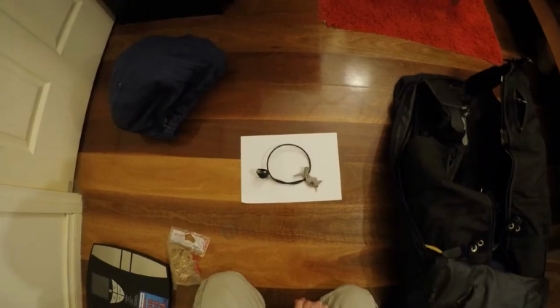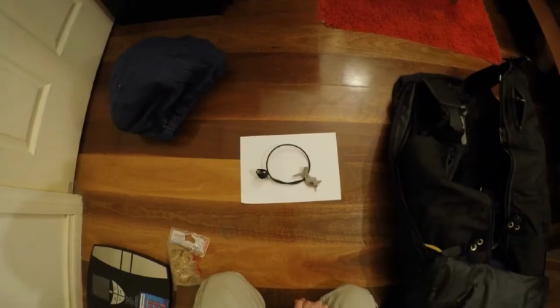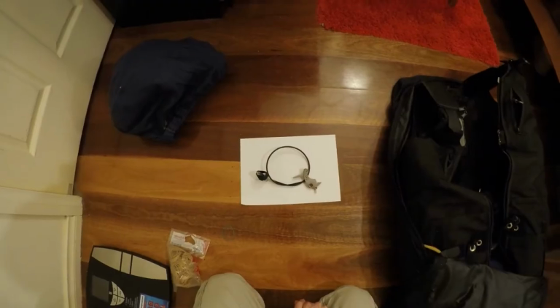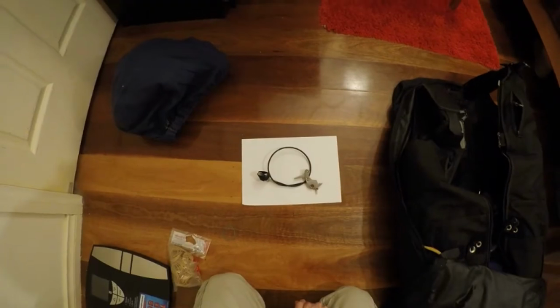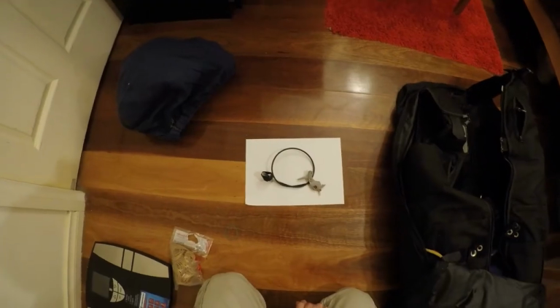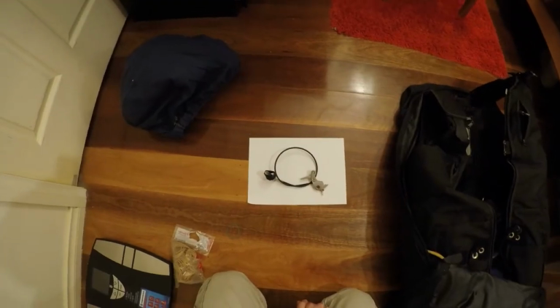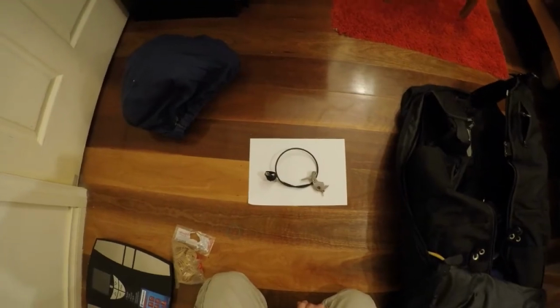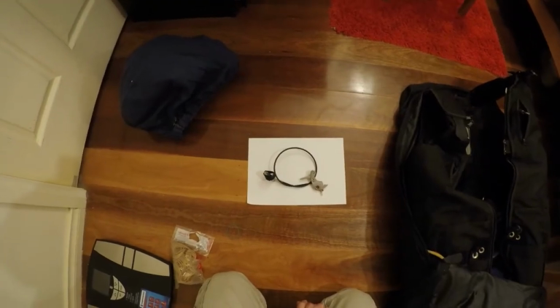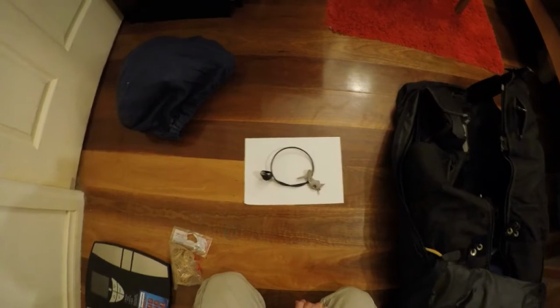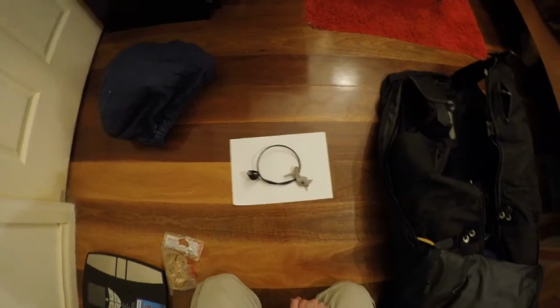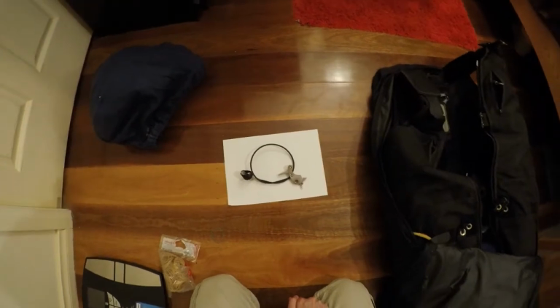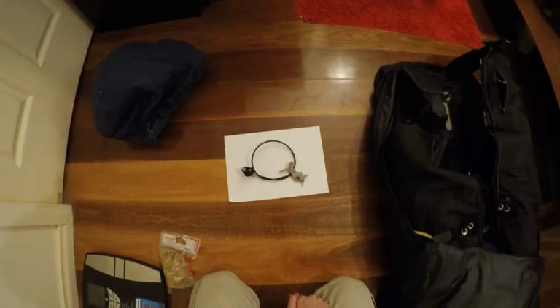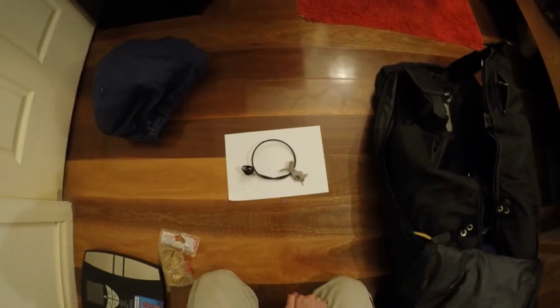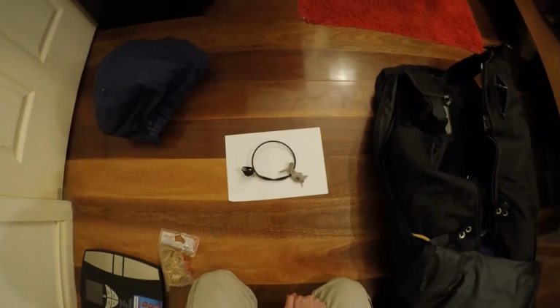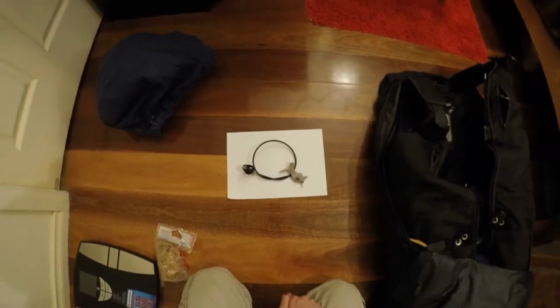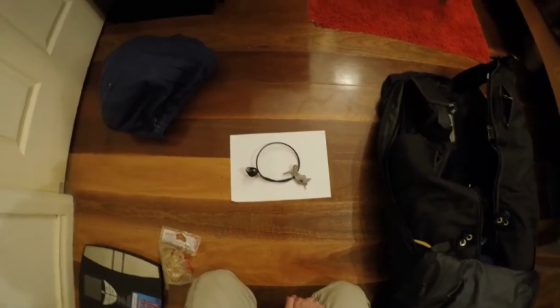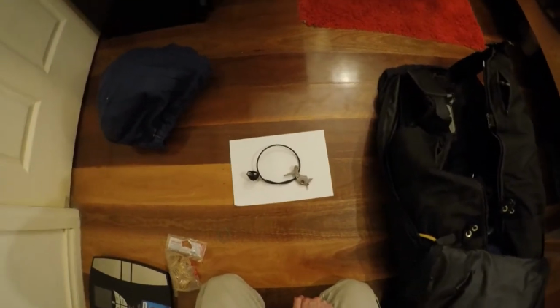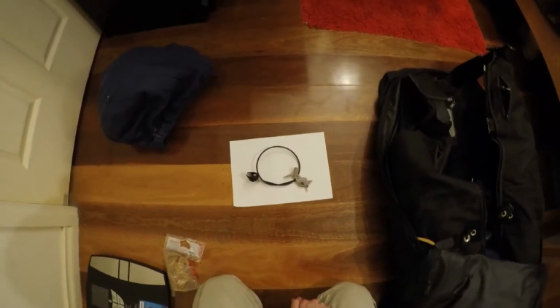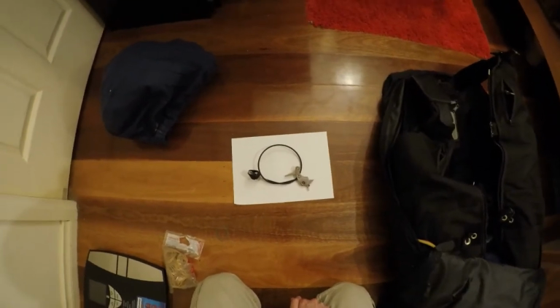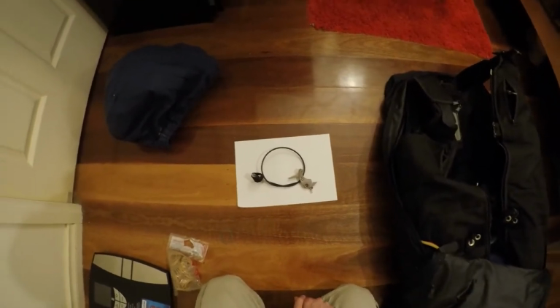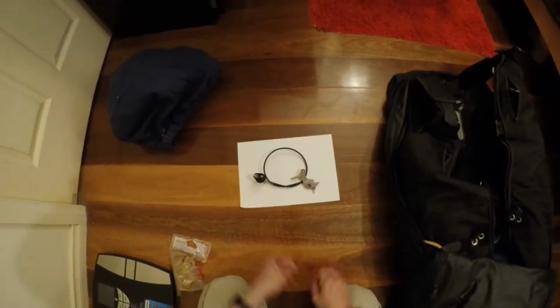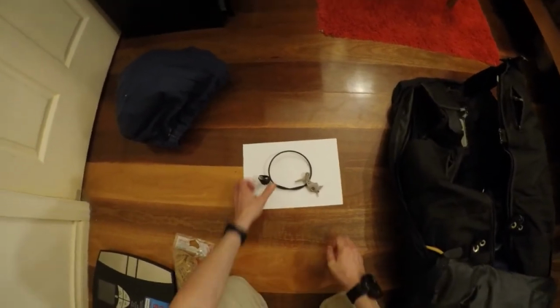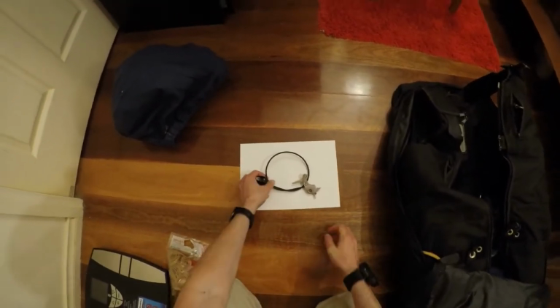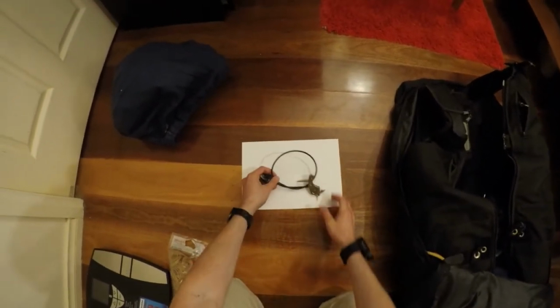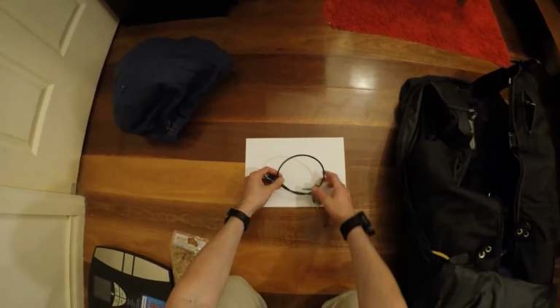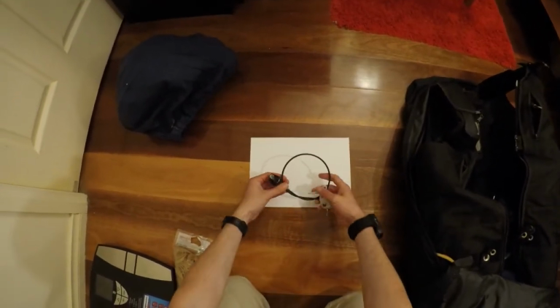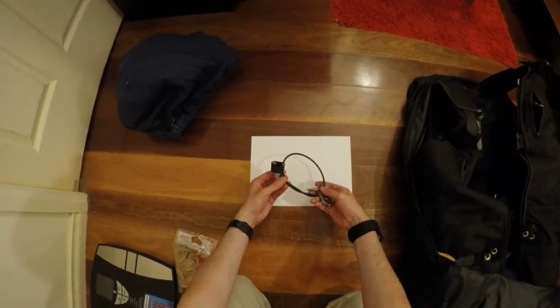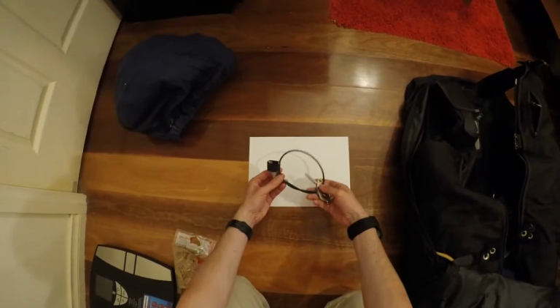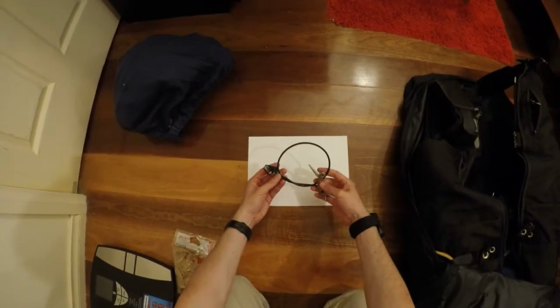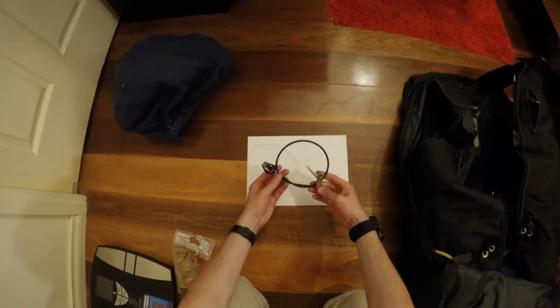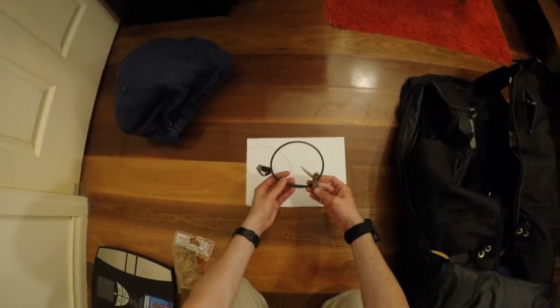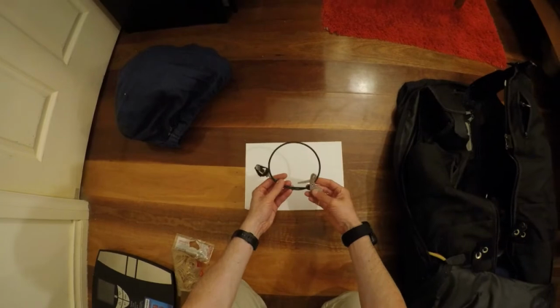Hello everyone, welcome to part 3 of the mouse release series. Today I'm going to show you how to attach the mouse release to the harness.